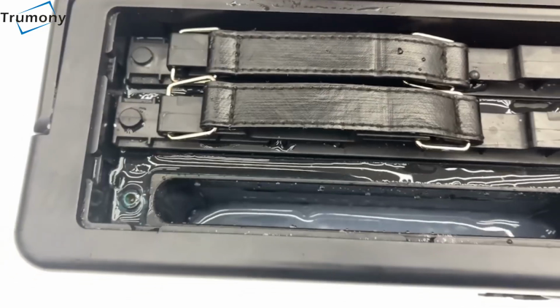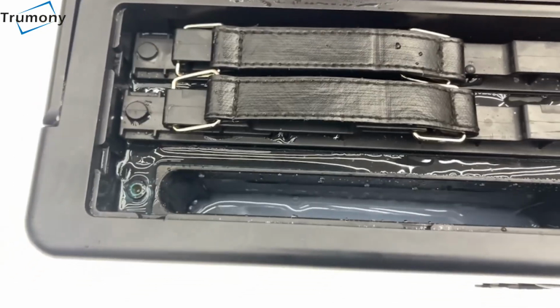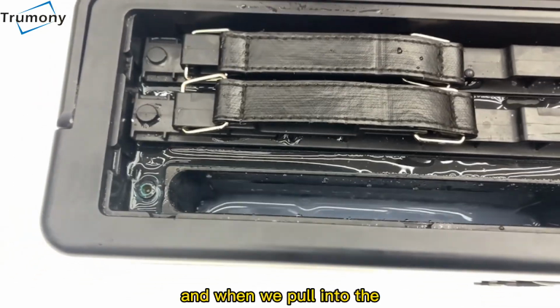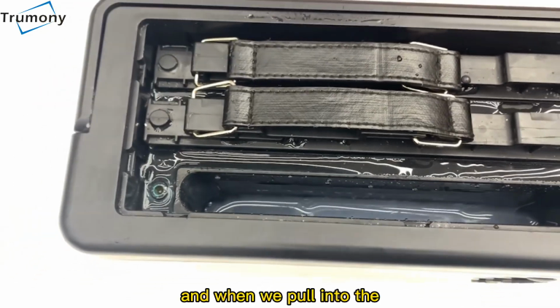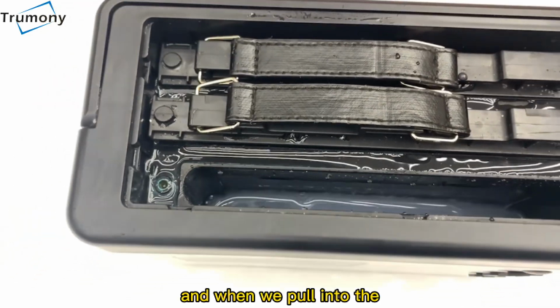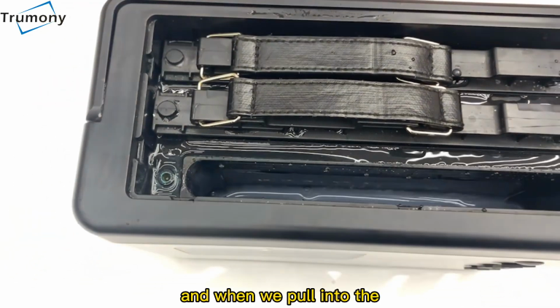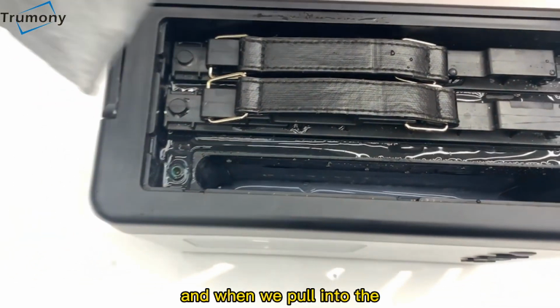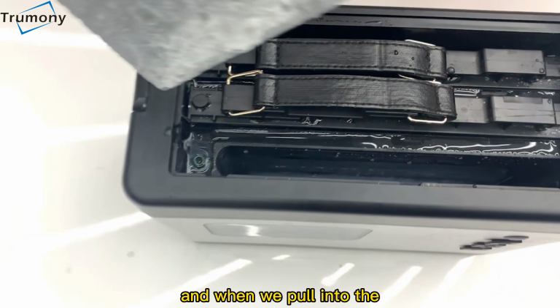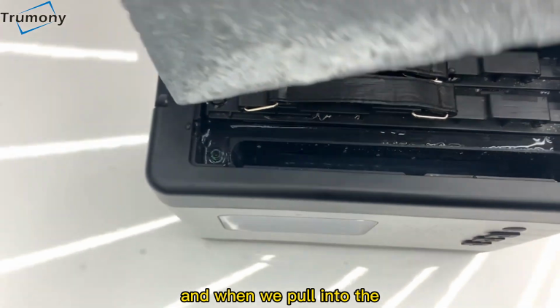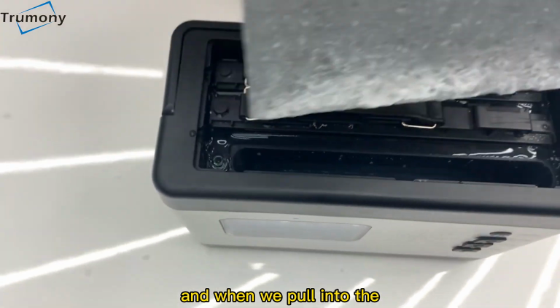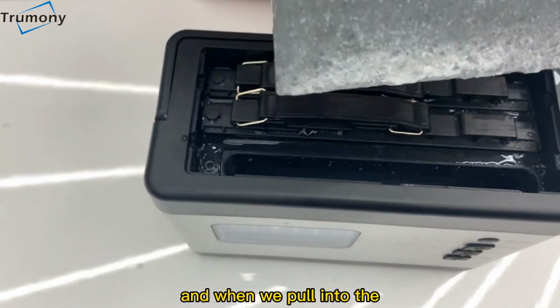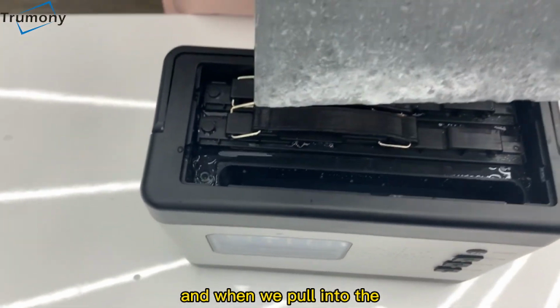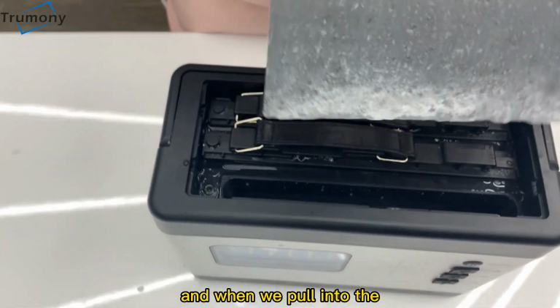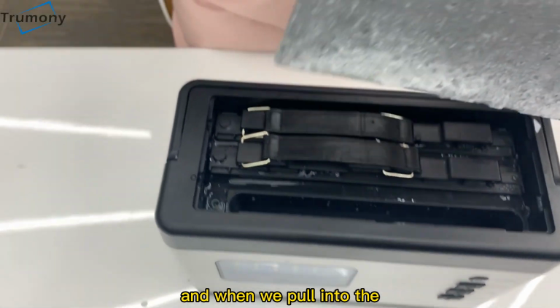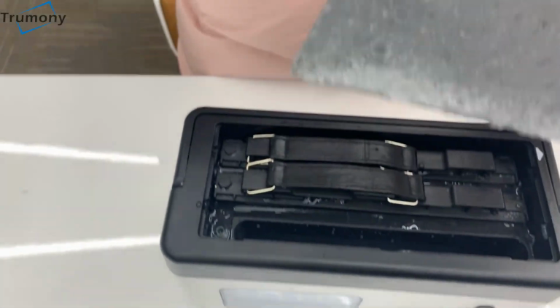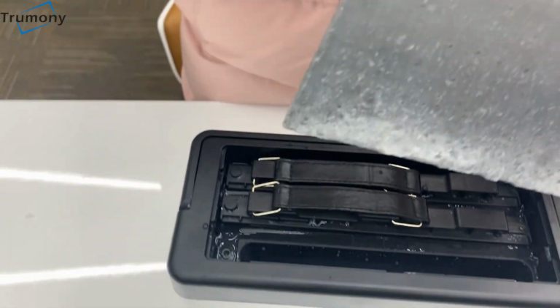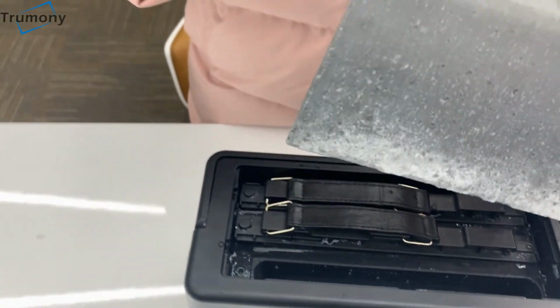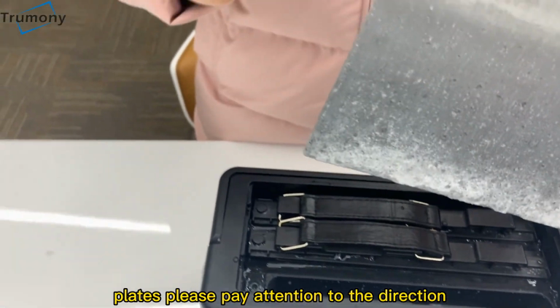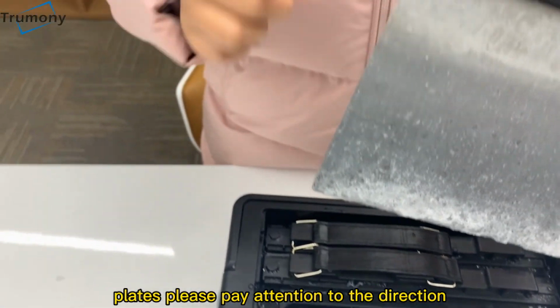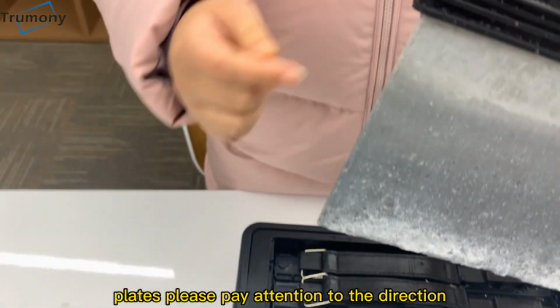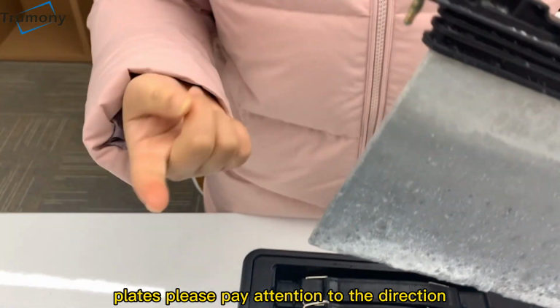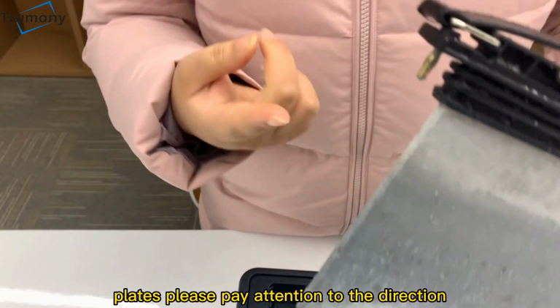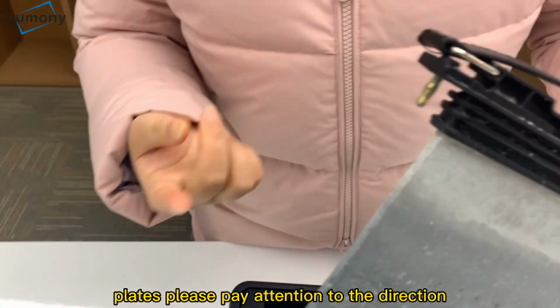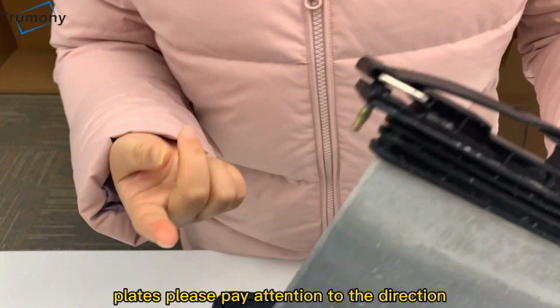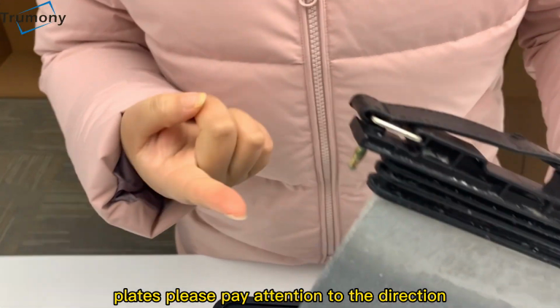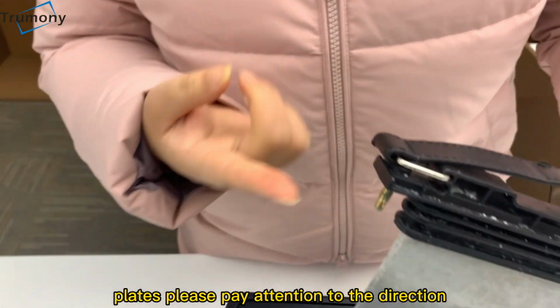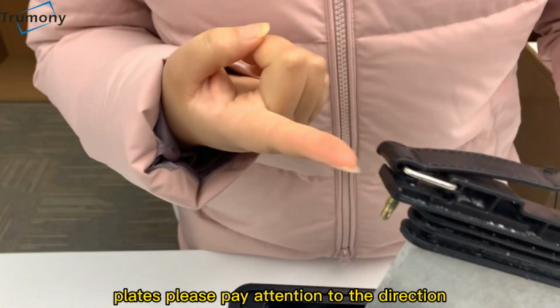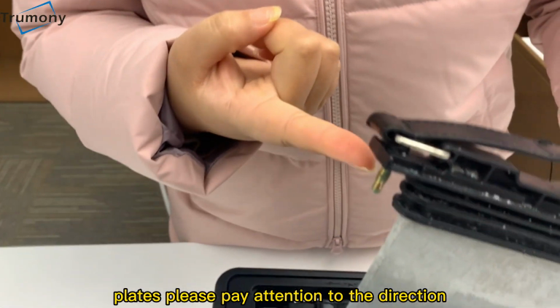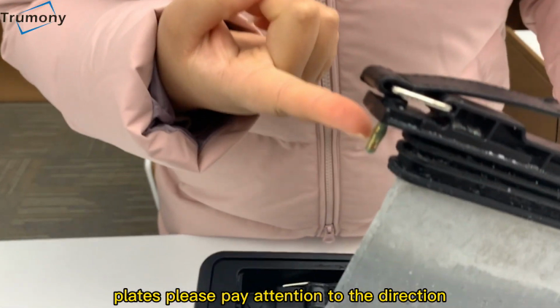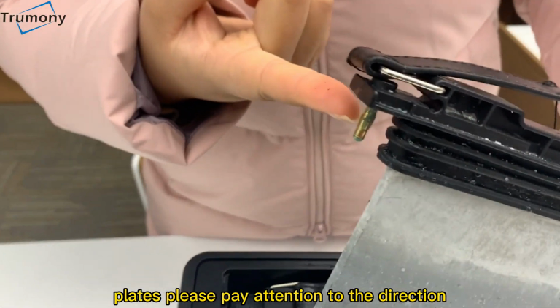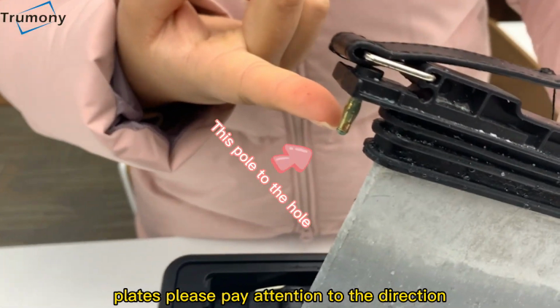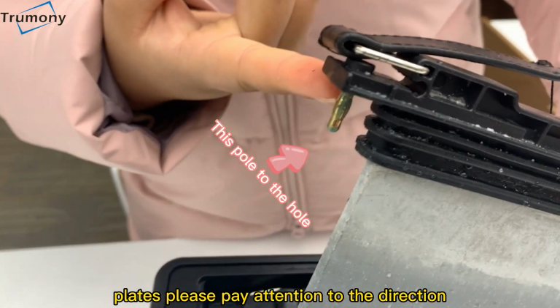When we pour into the plates, please pay attention to the direction.